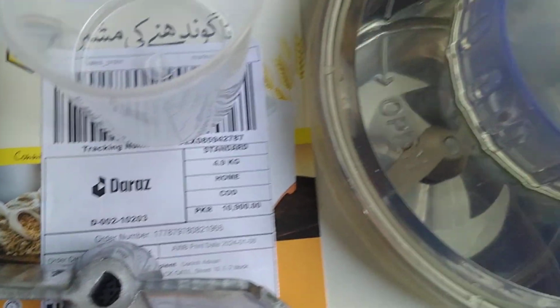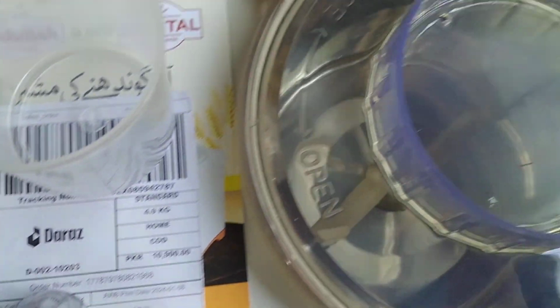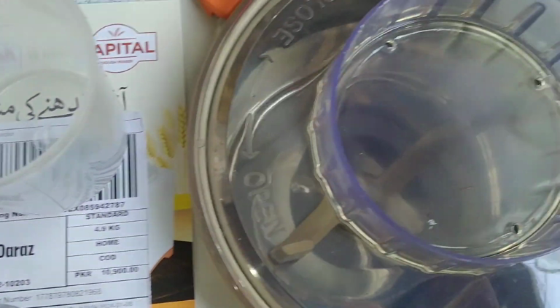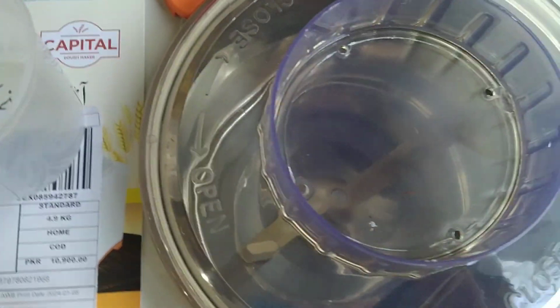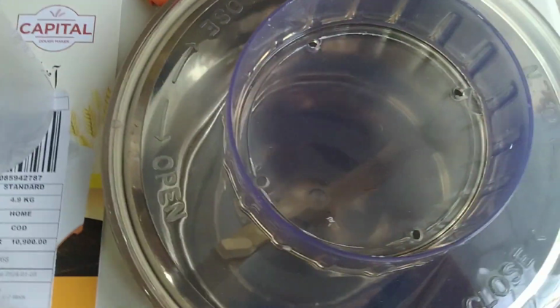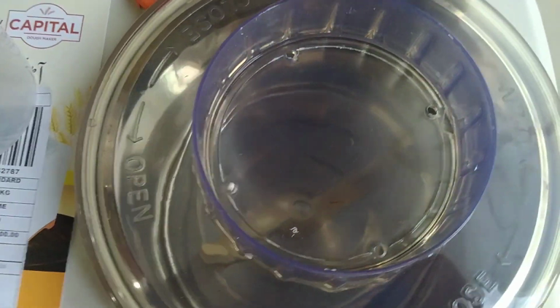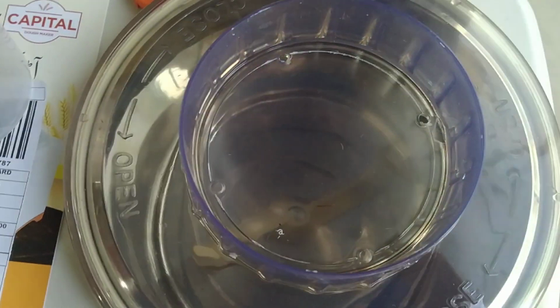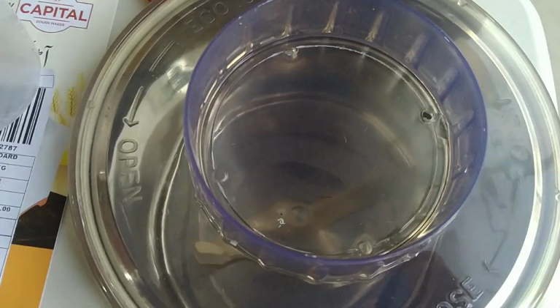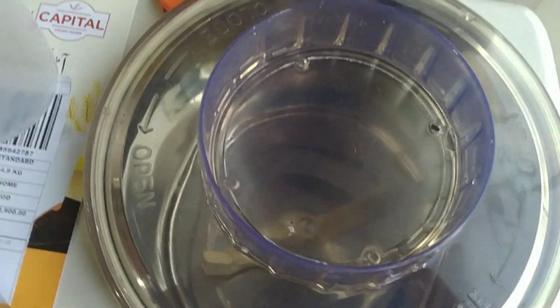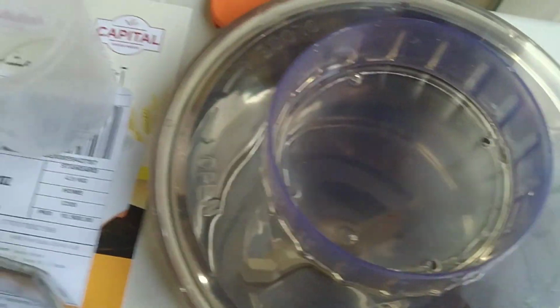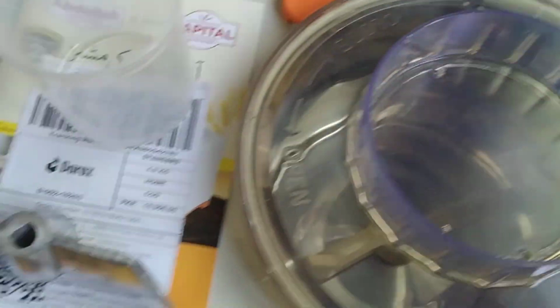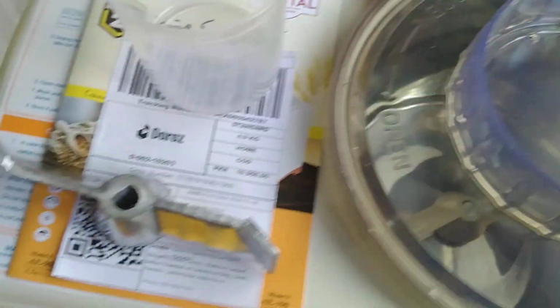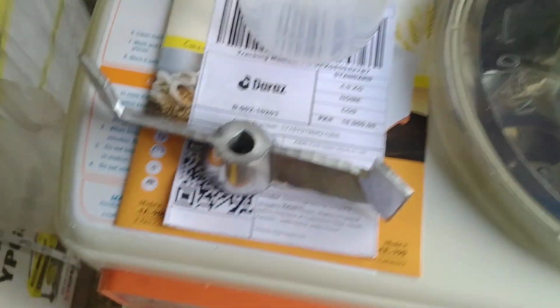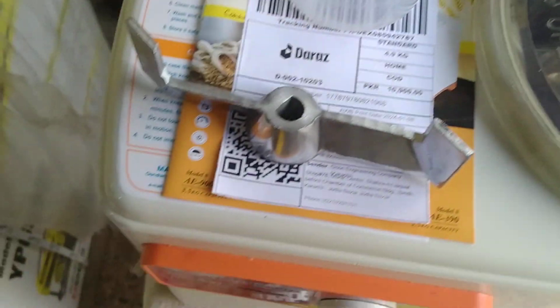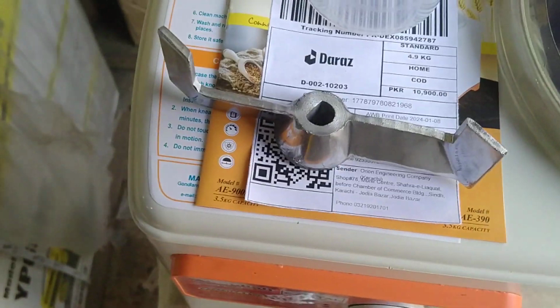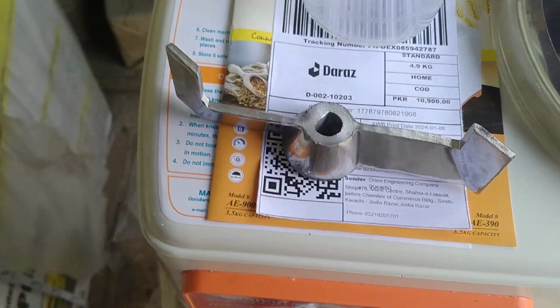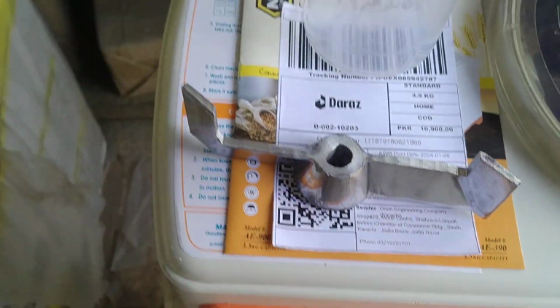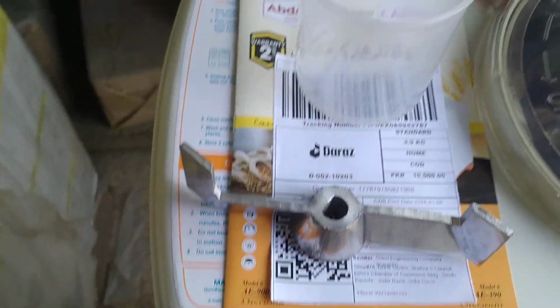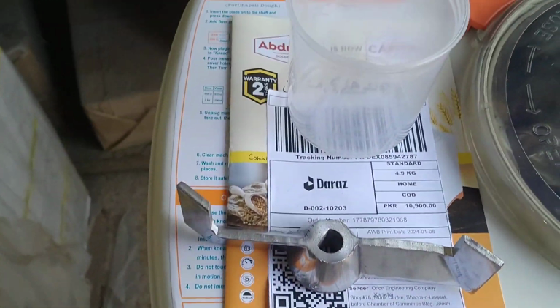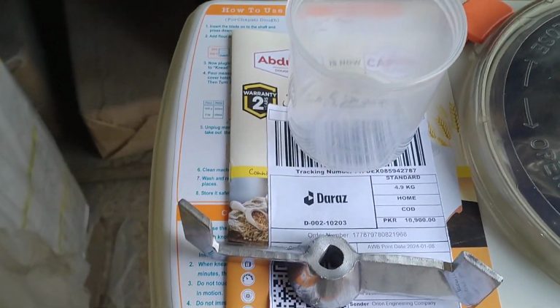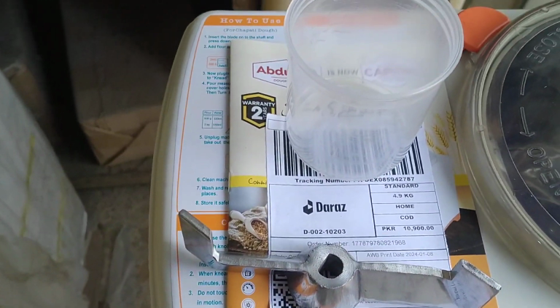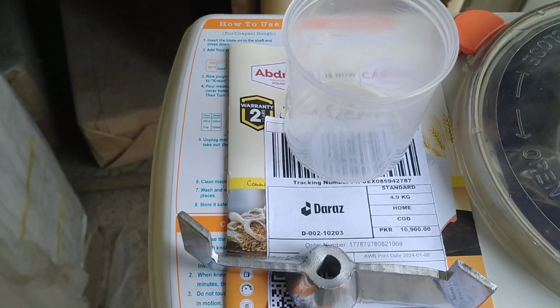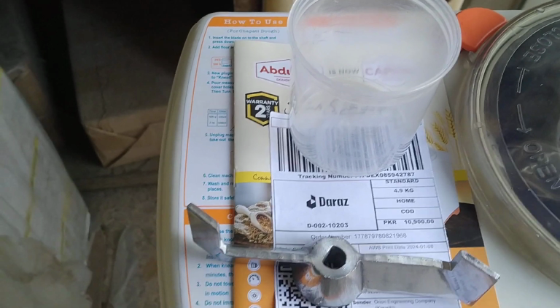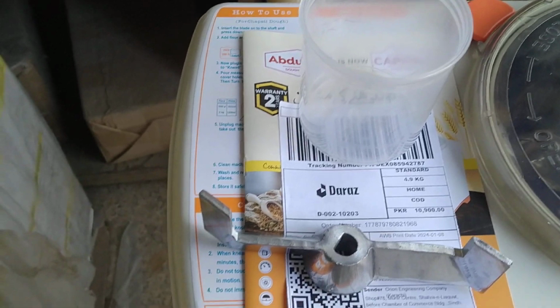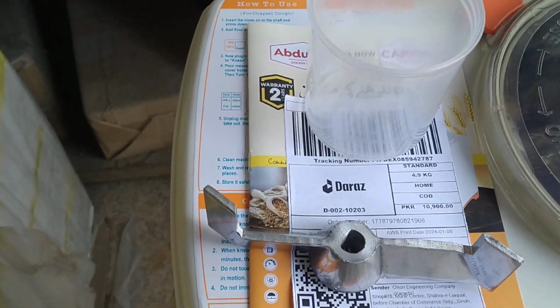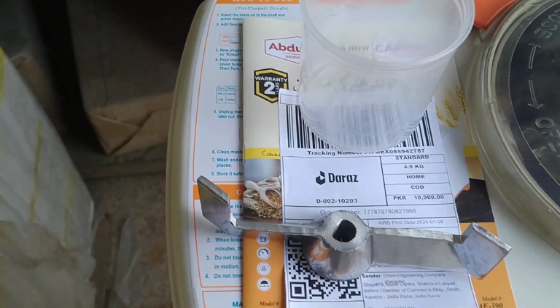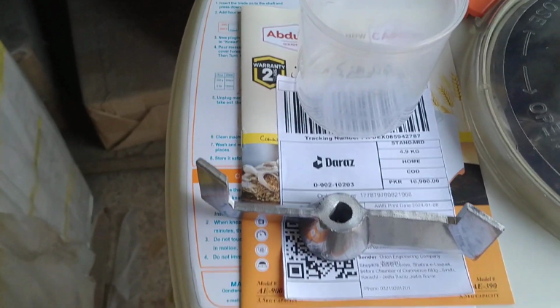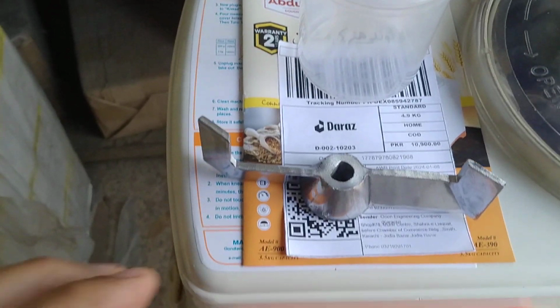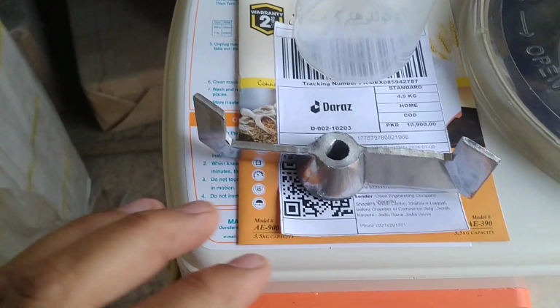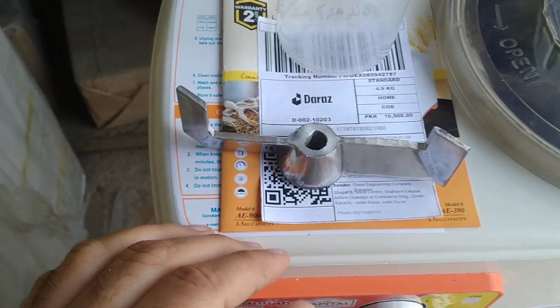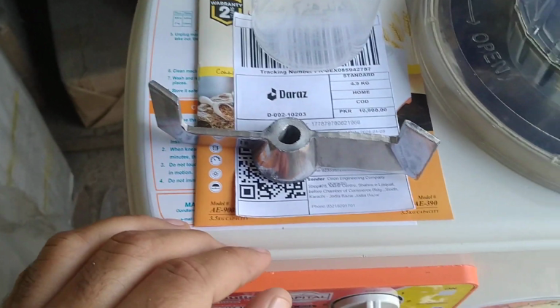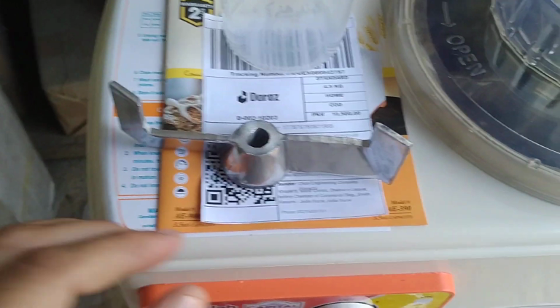It has a plastic plate, a metal blade, a measuring flask, and a warranty booklet.